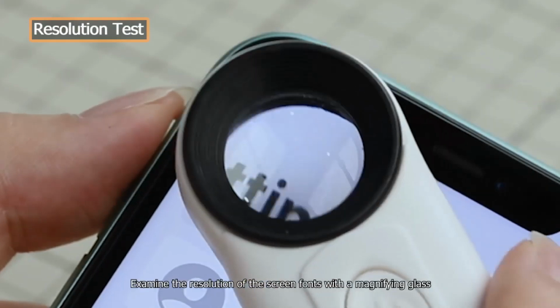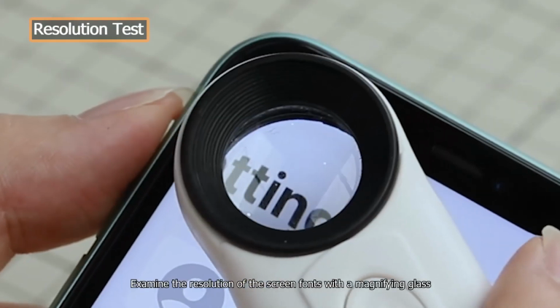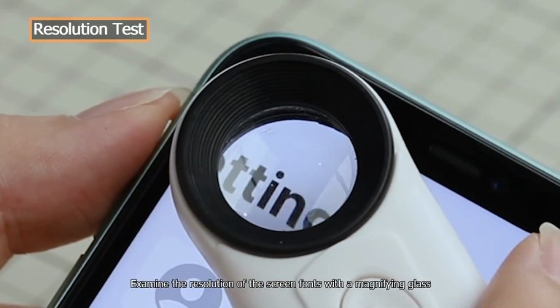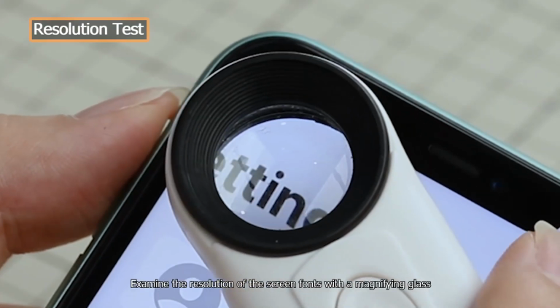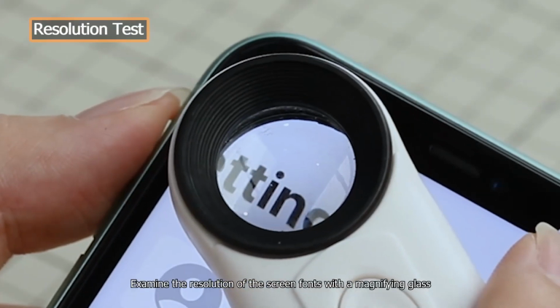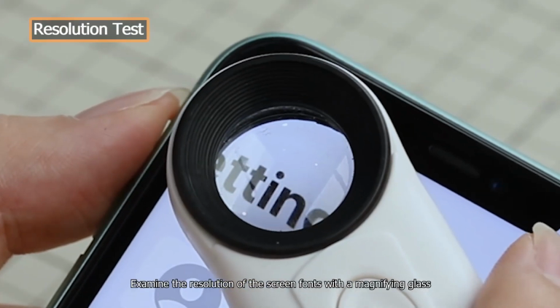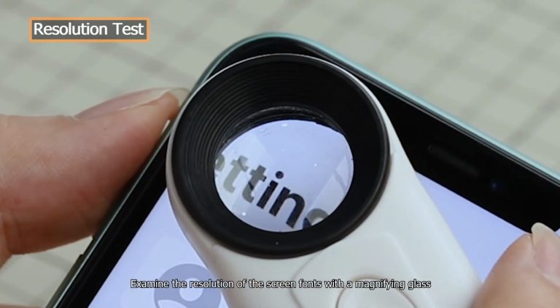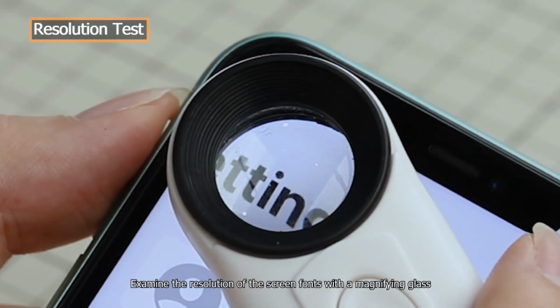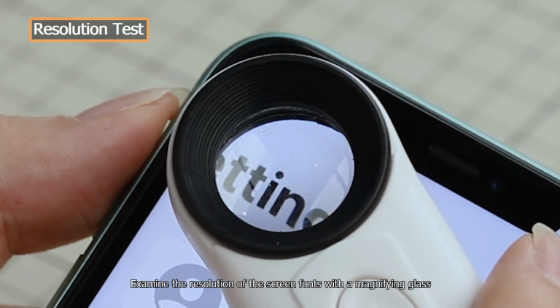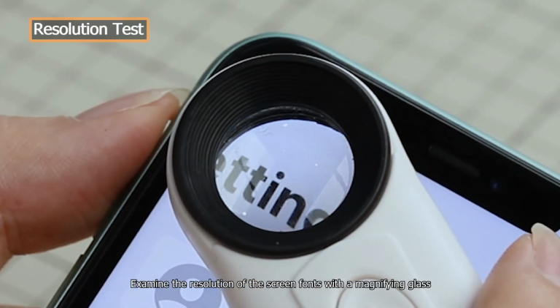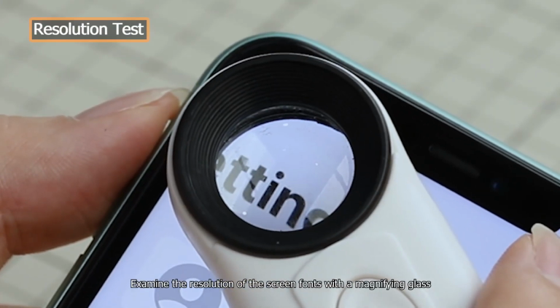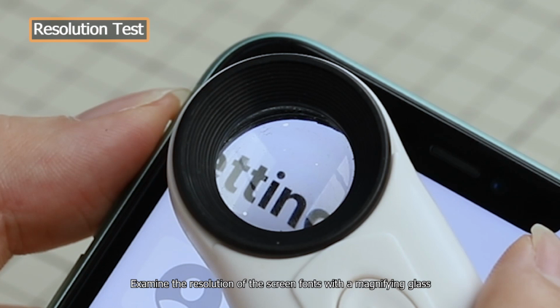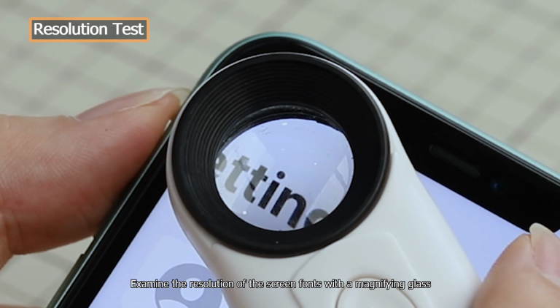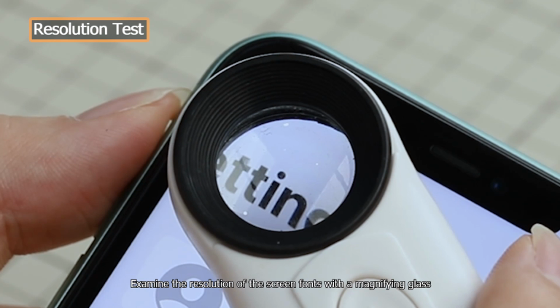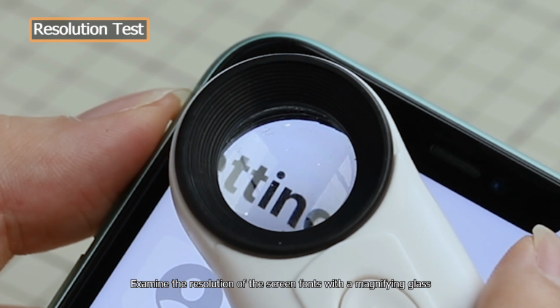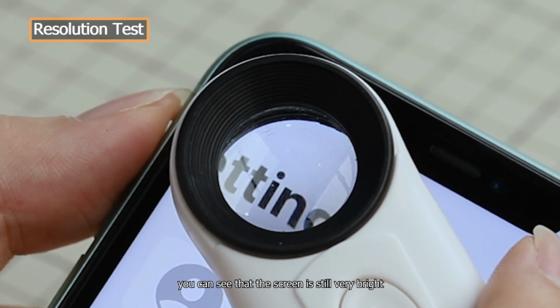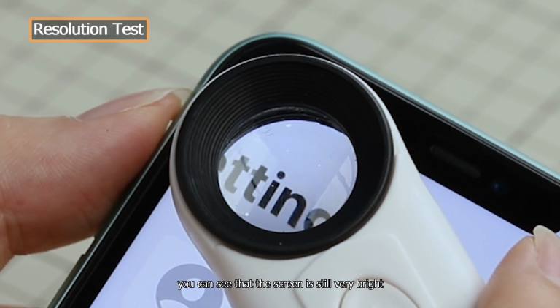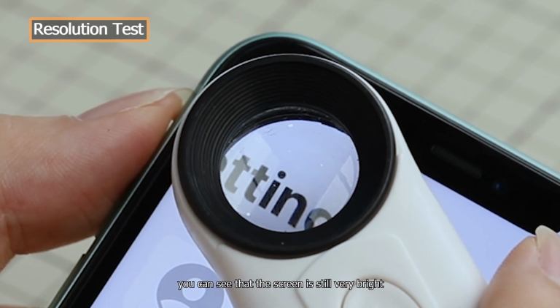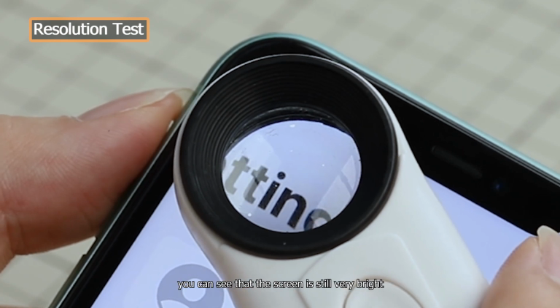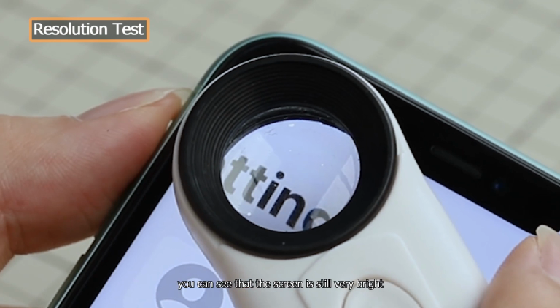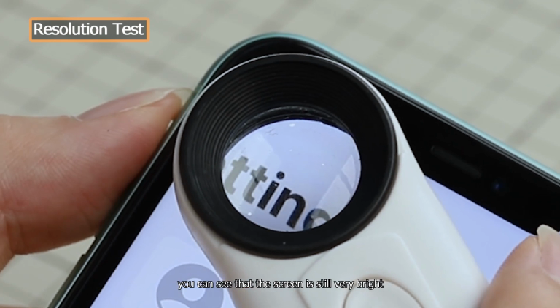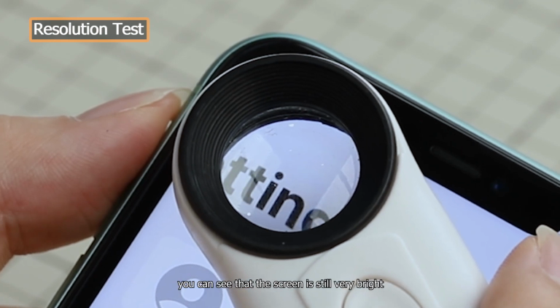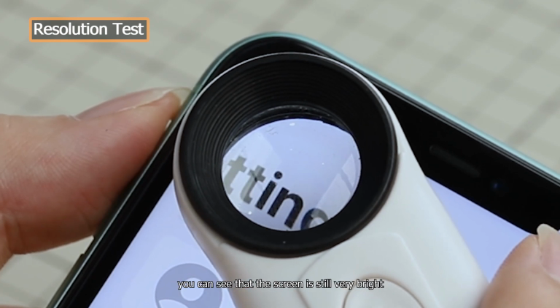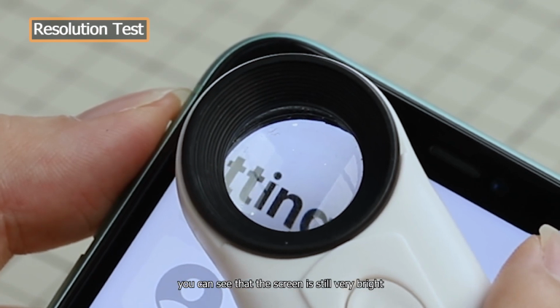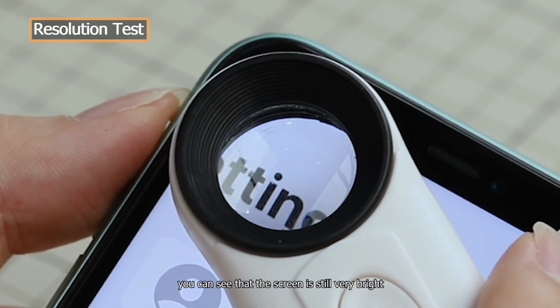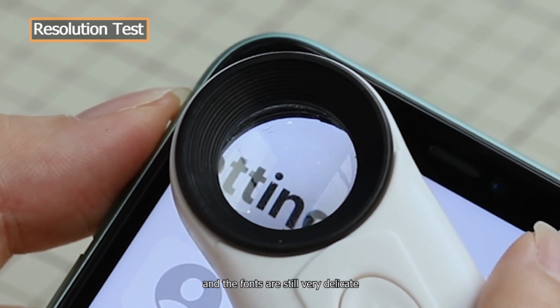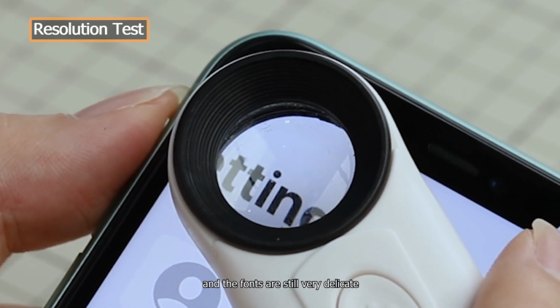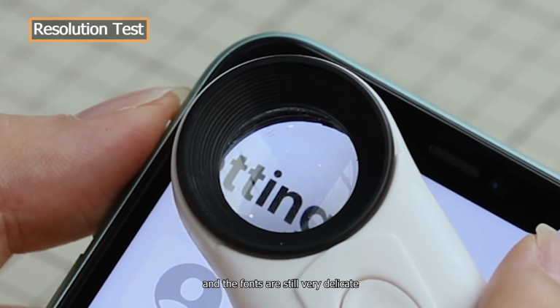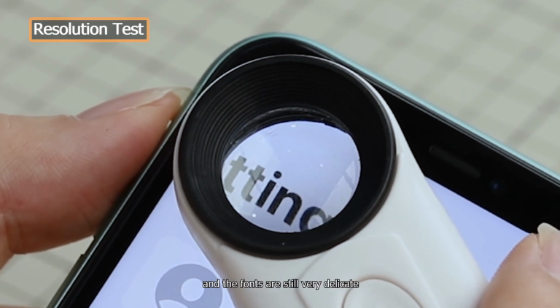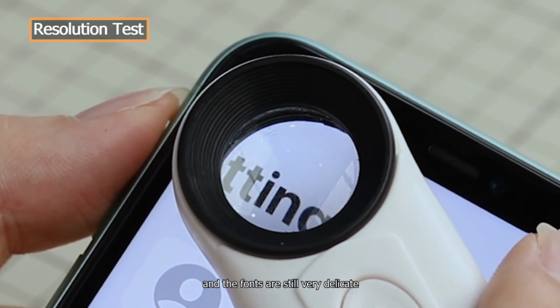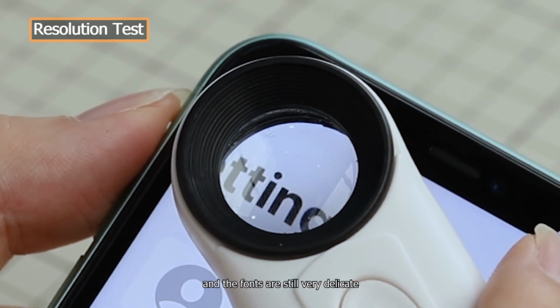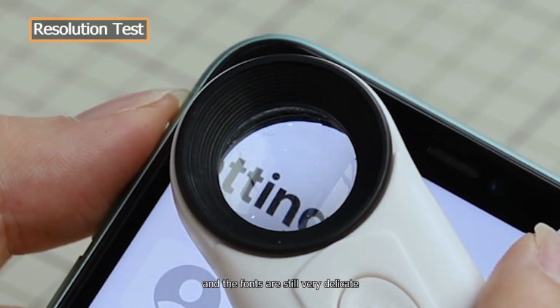Examine the resolution of the screen fonts with a magnifying glass. You can see that the screen is still very bright, and the fonts are still very delicate.